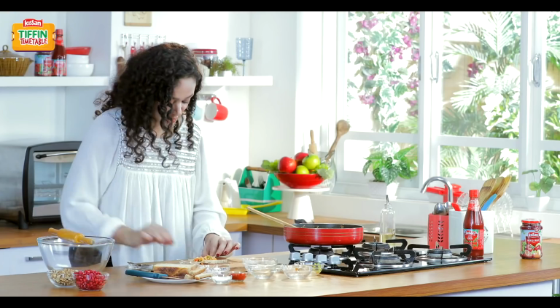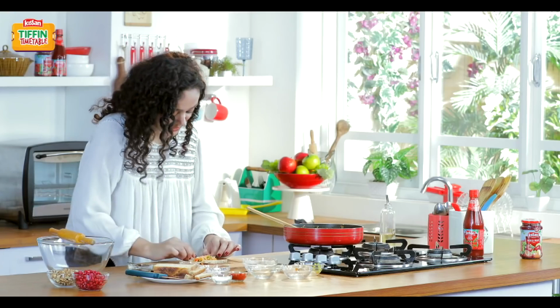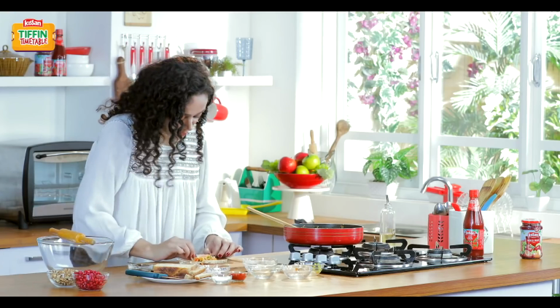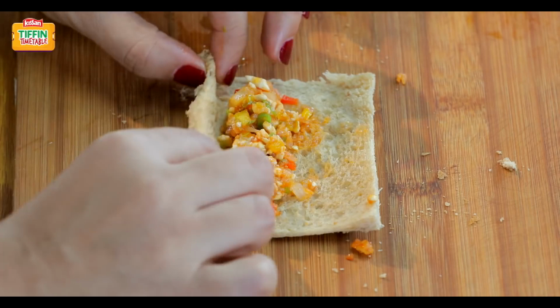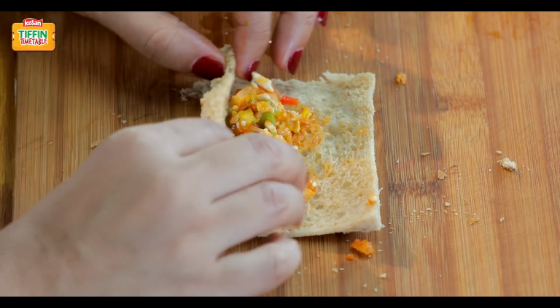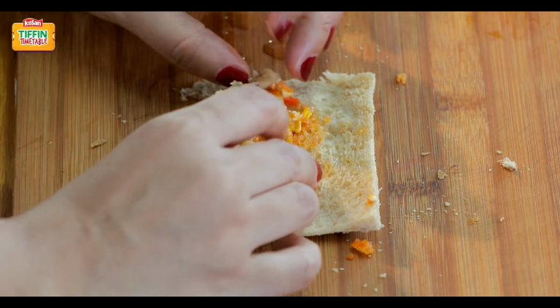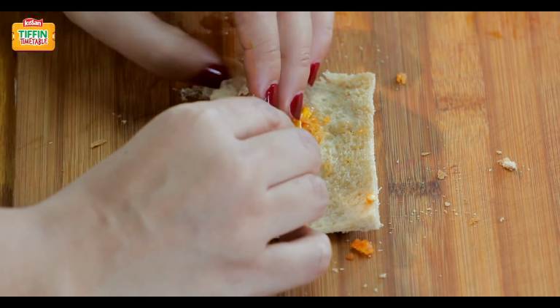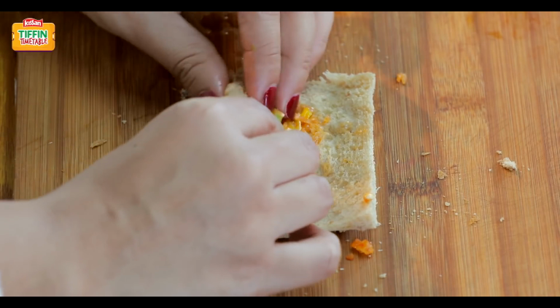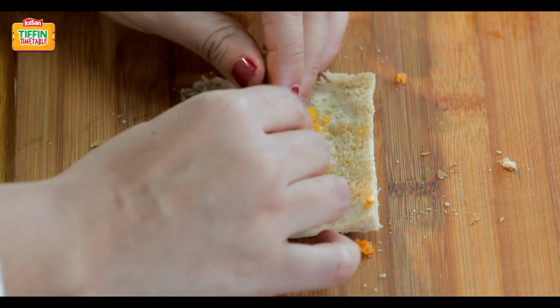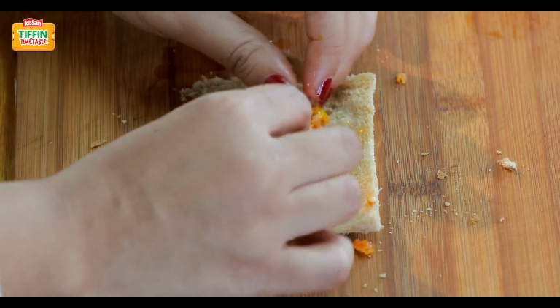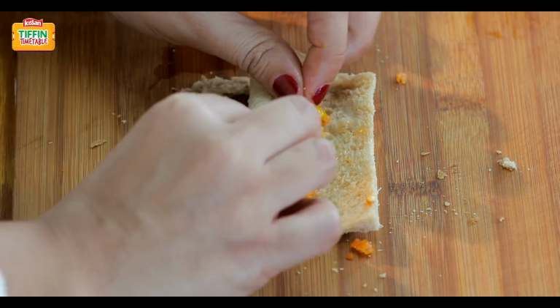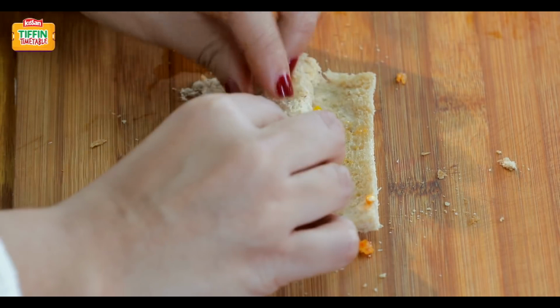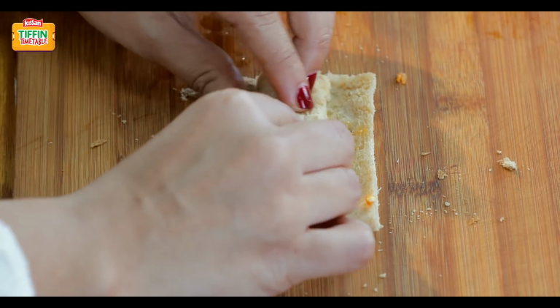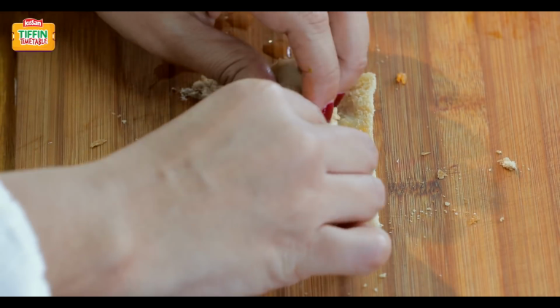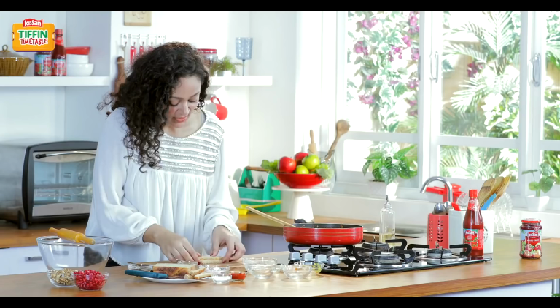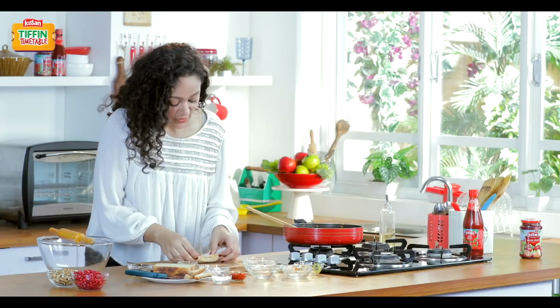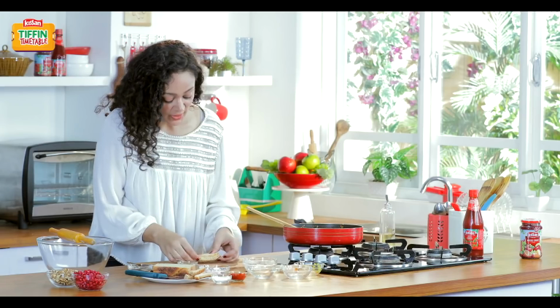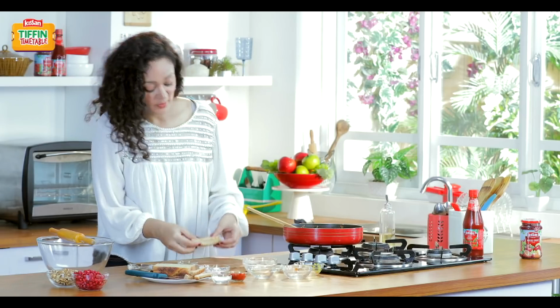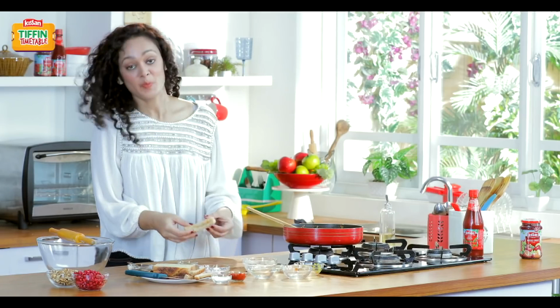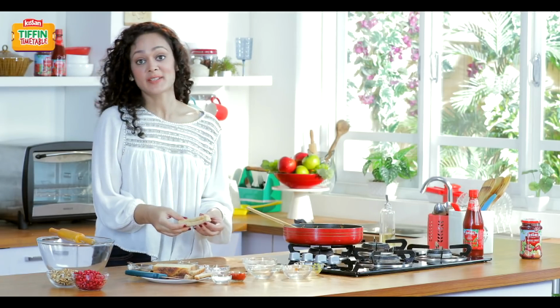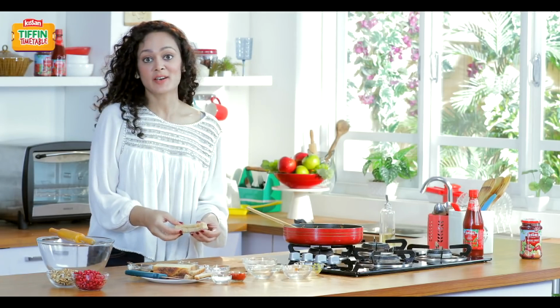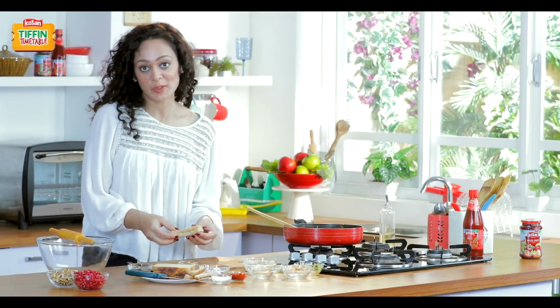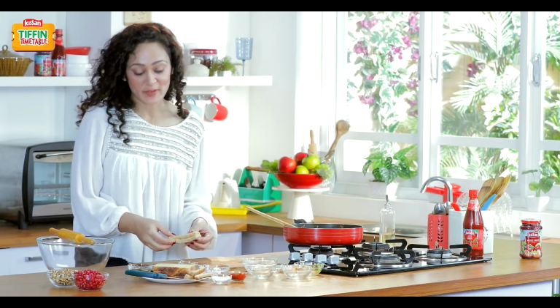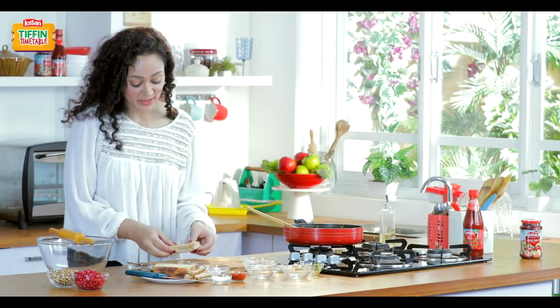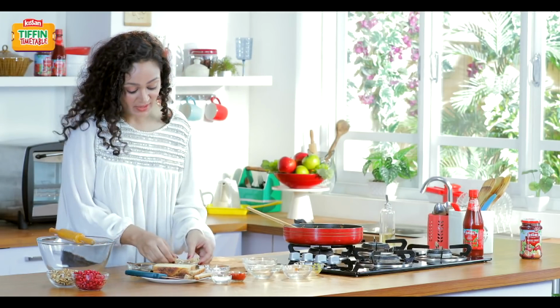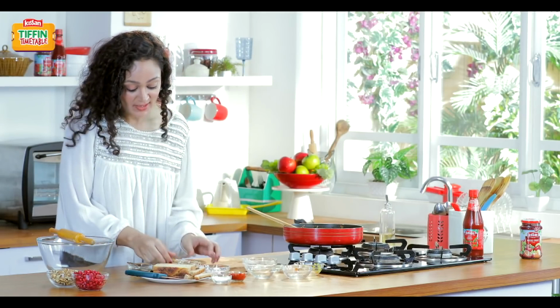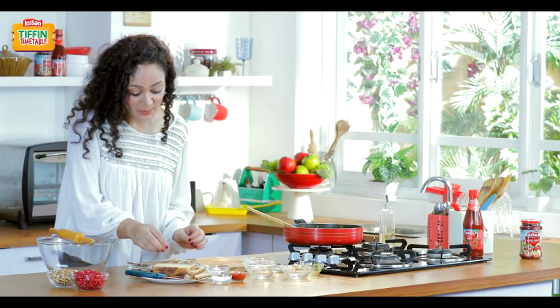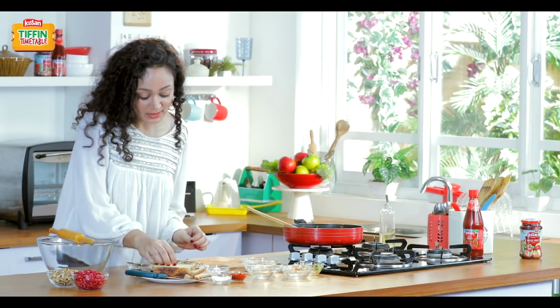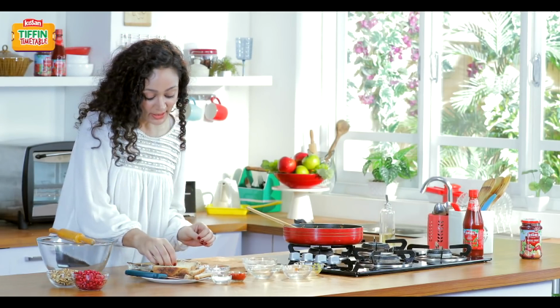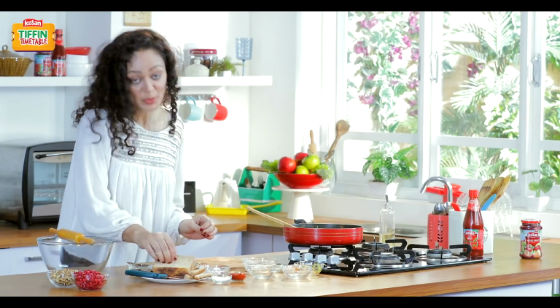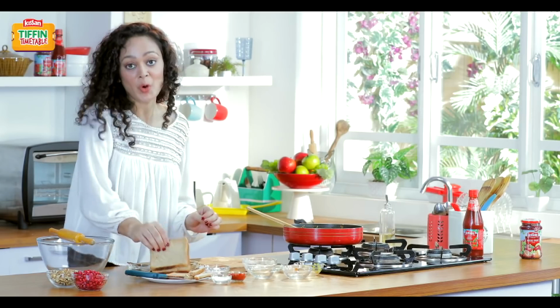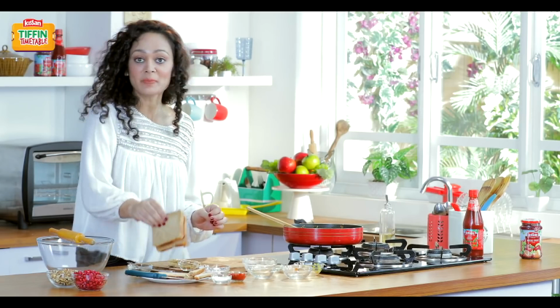Now we'll roll it. So our bread cigar roll is ready. Similarly, we'll make two more.